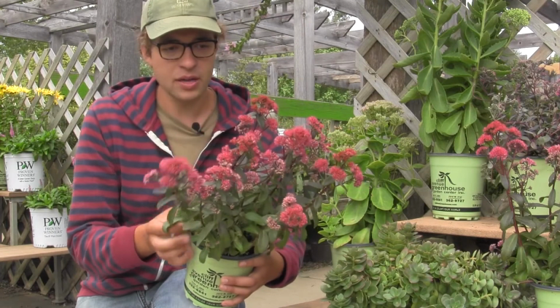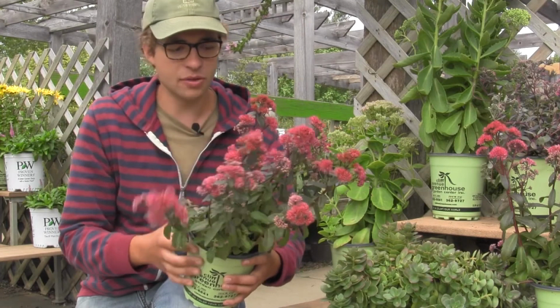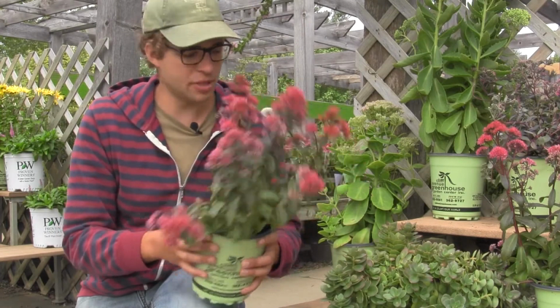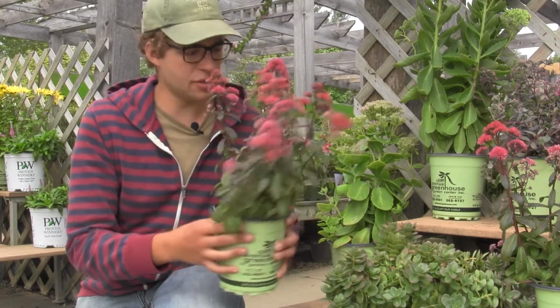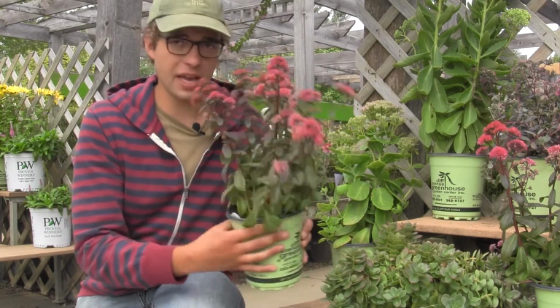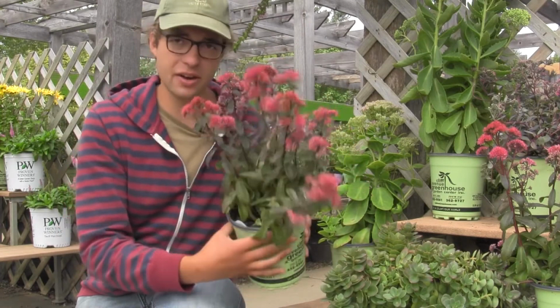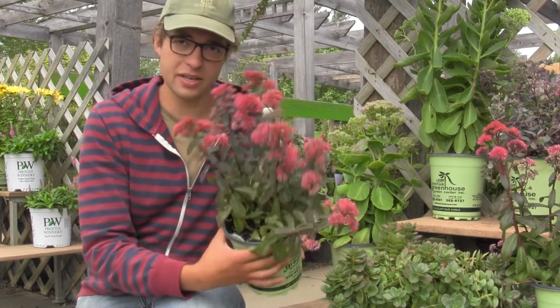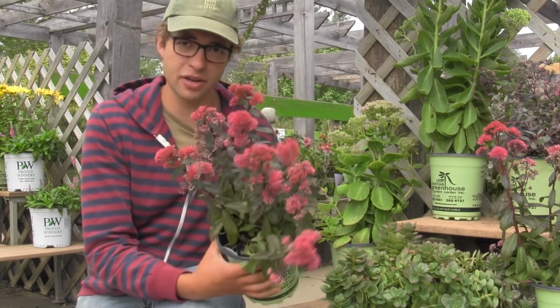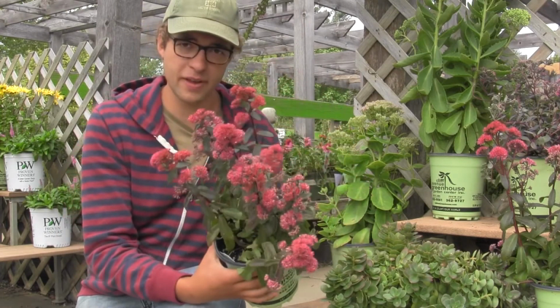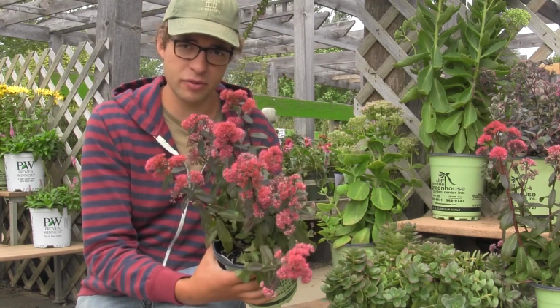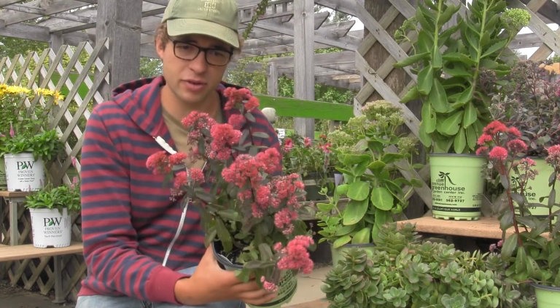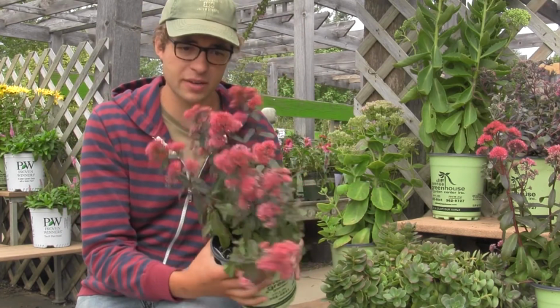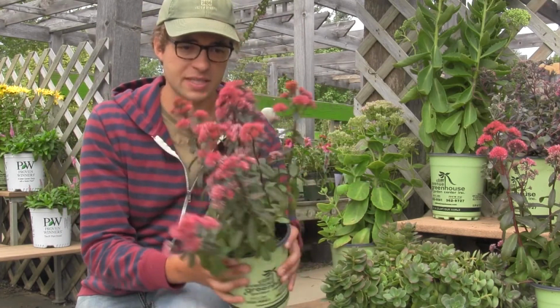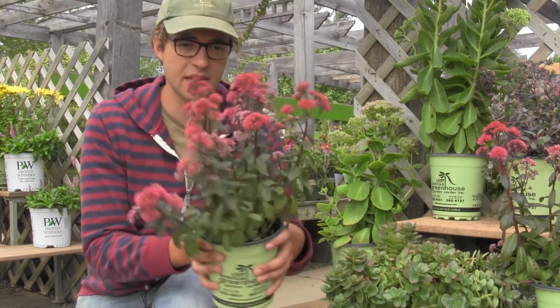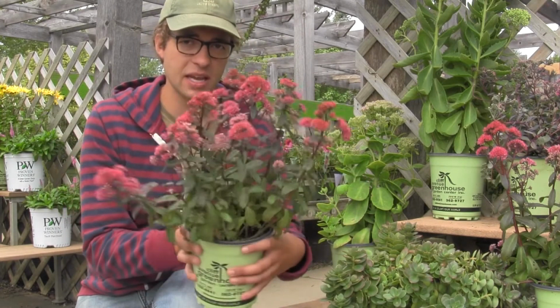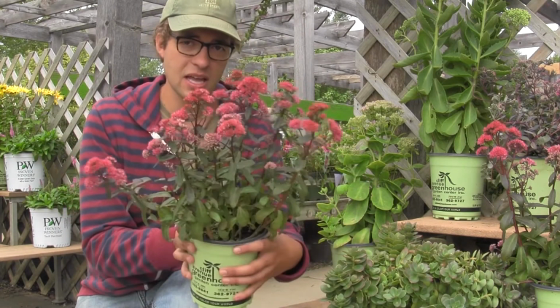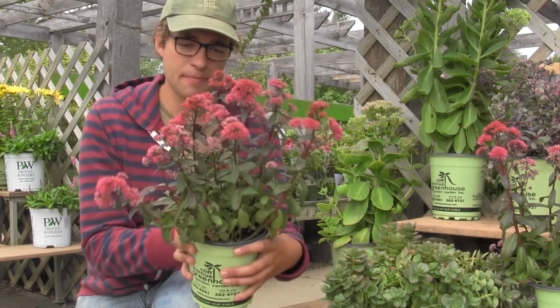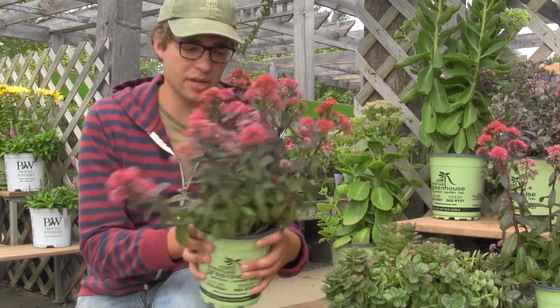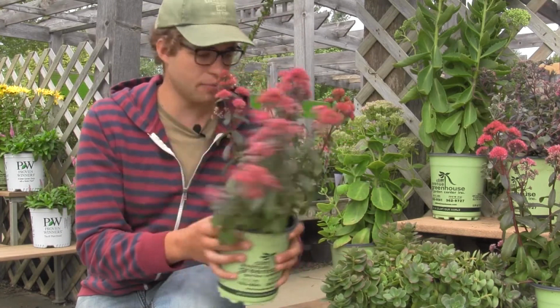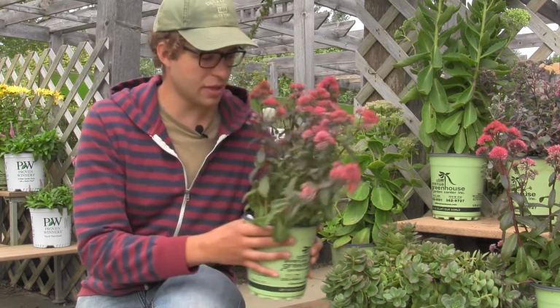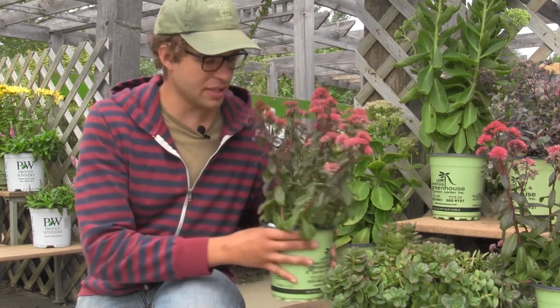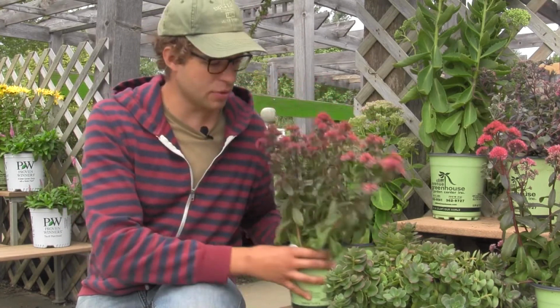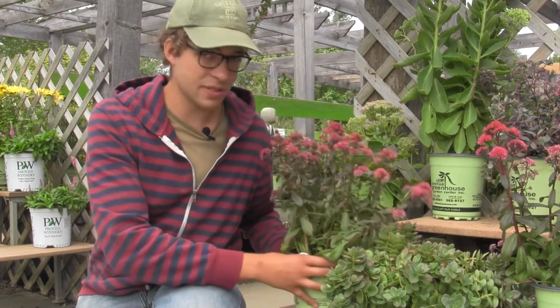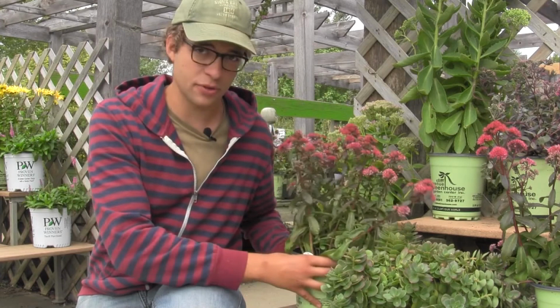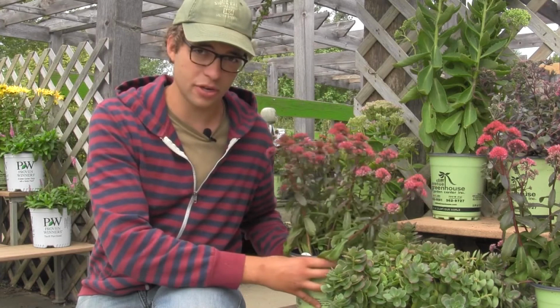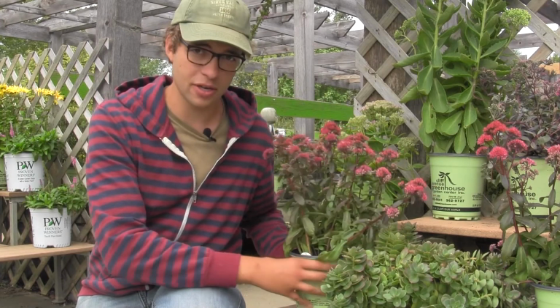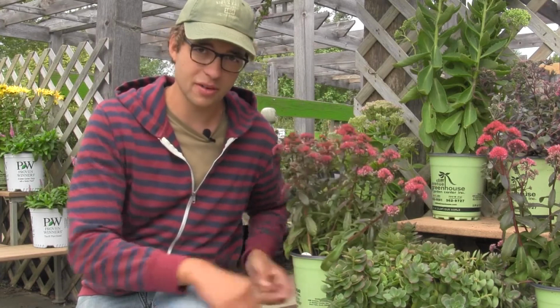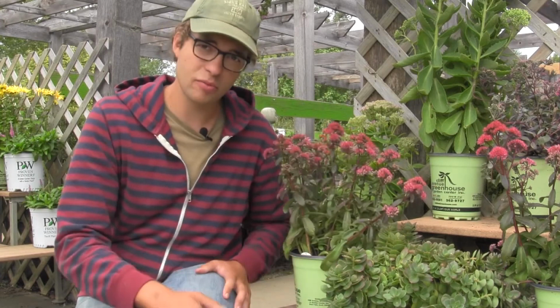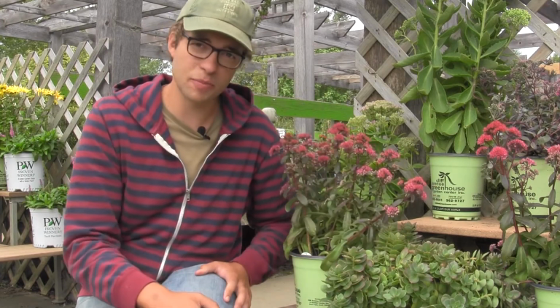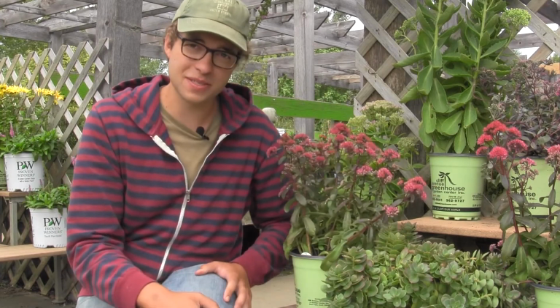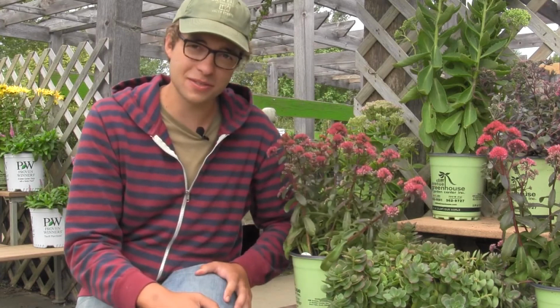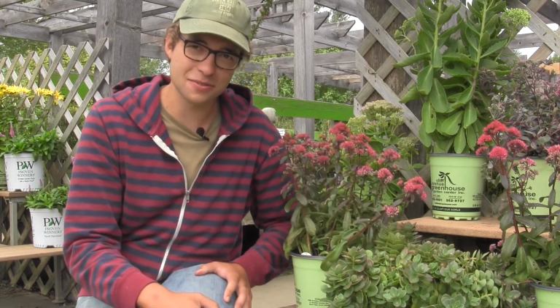So be sure to head on into Cliff Avenue Greenhouse today and pick up one of these beauties for your garden. We hope to see you soon.